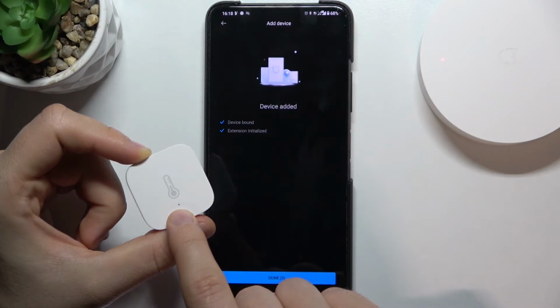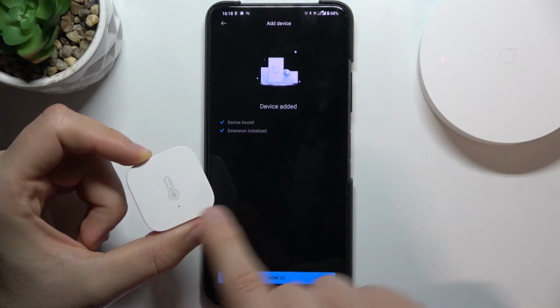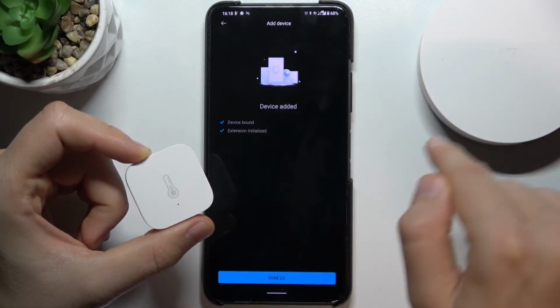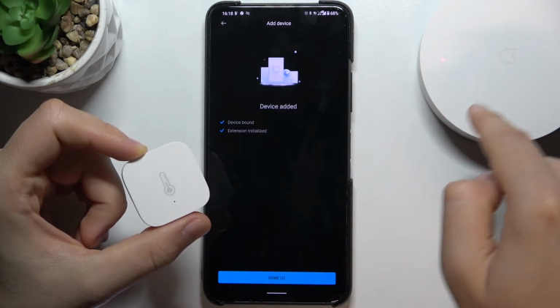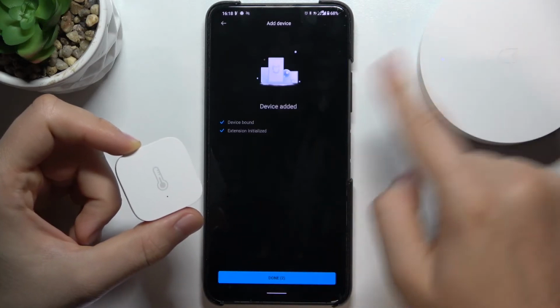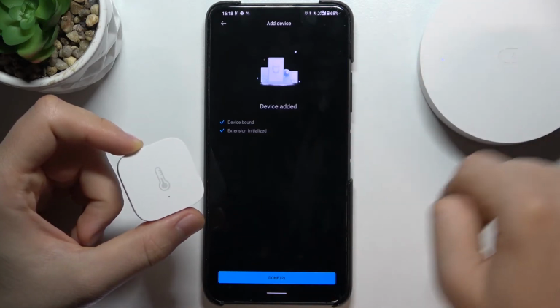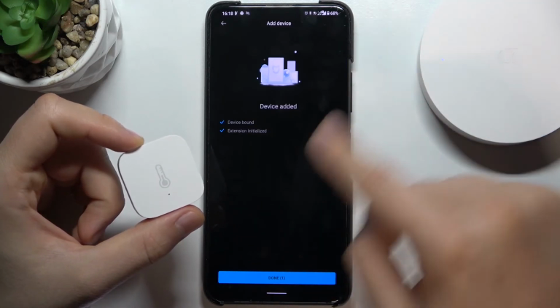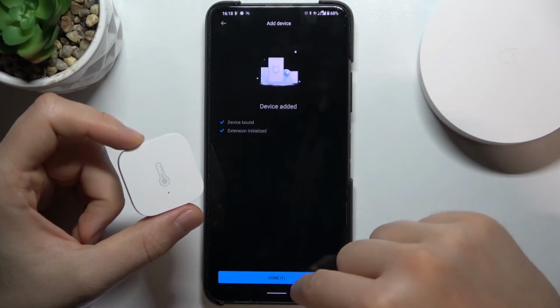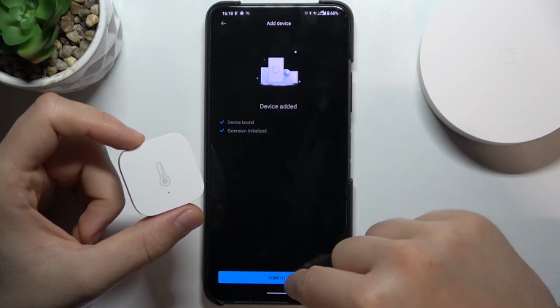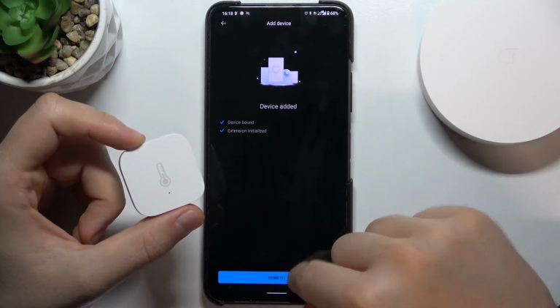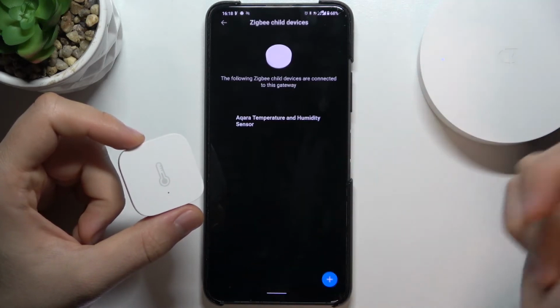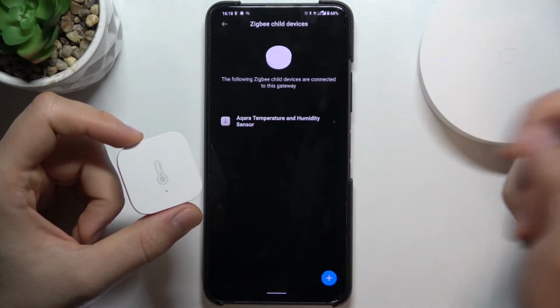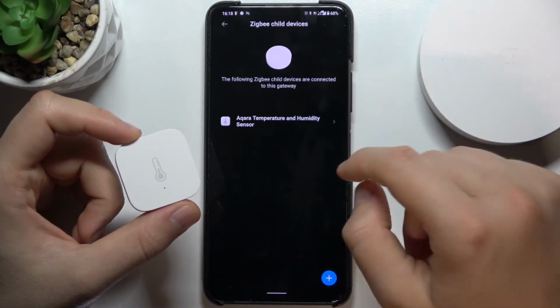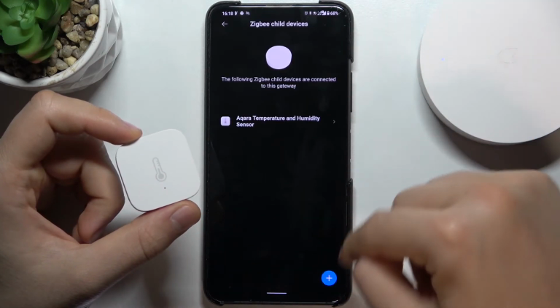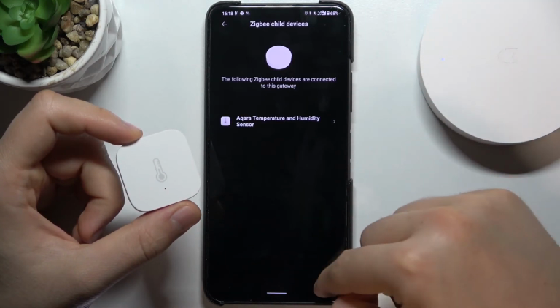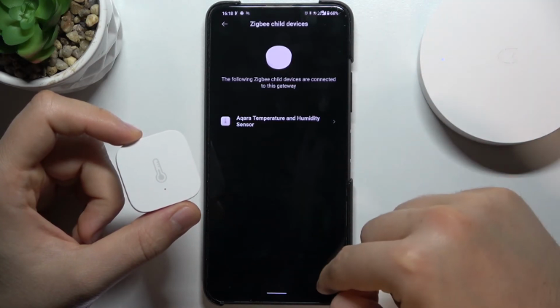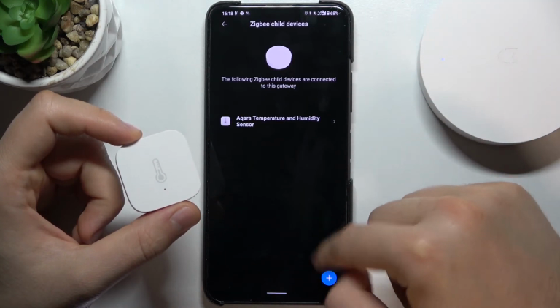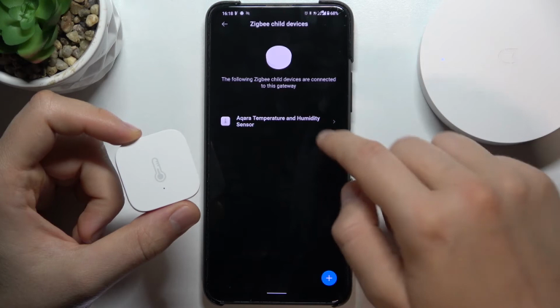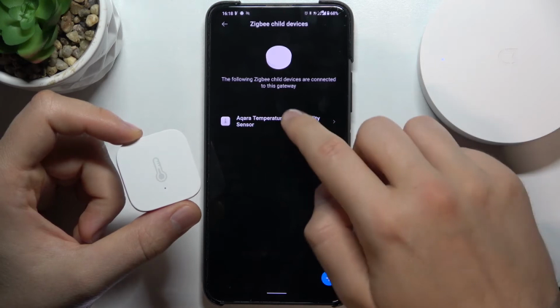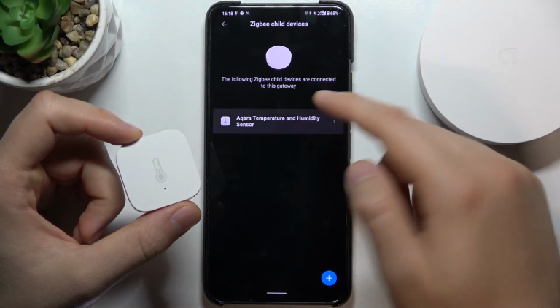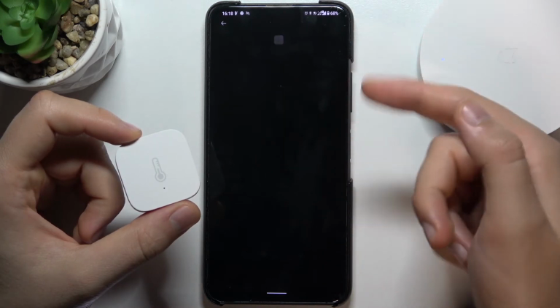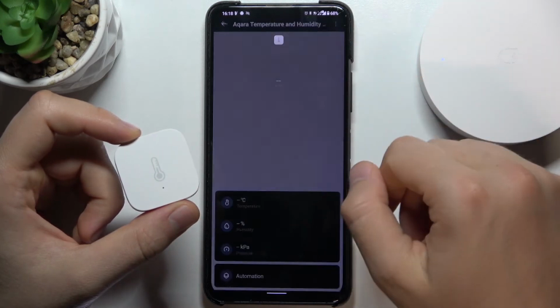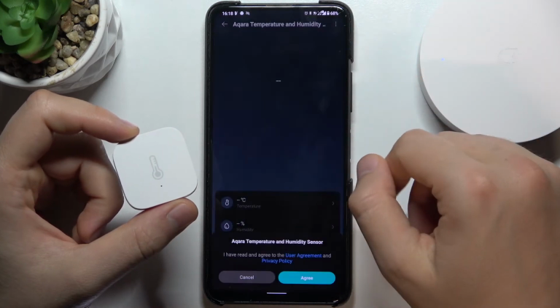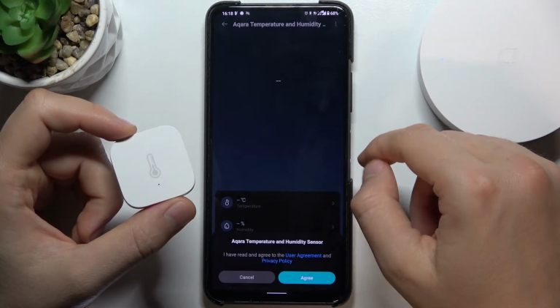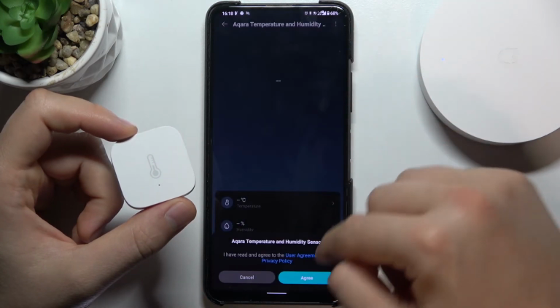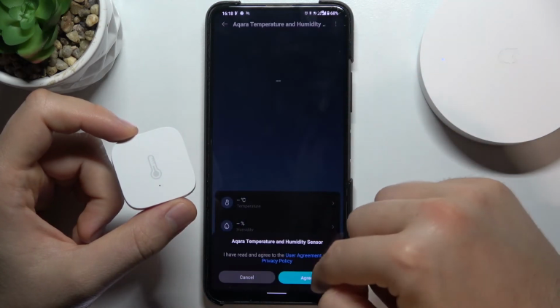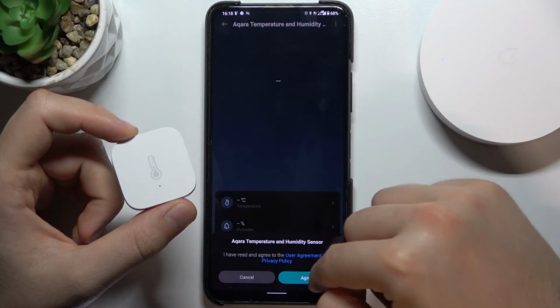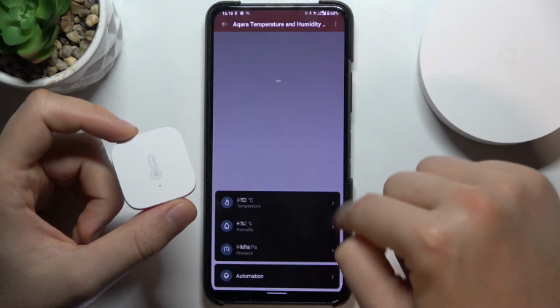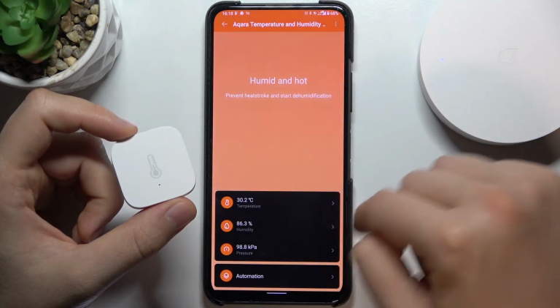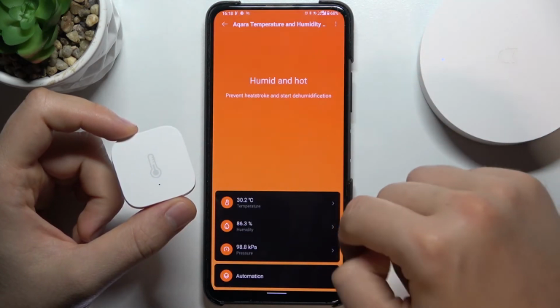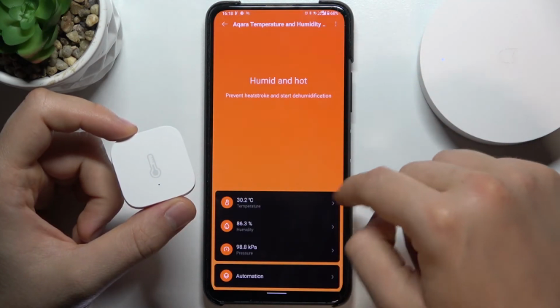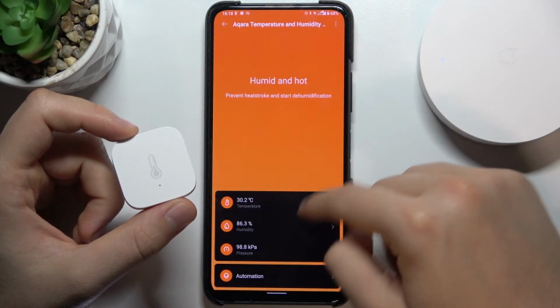And there it is — as you can see it's detected. So click done. And there it is. Here we have our device; we have to accept all this stuff.